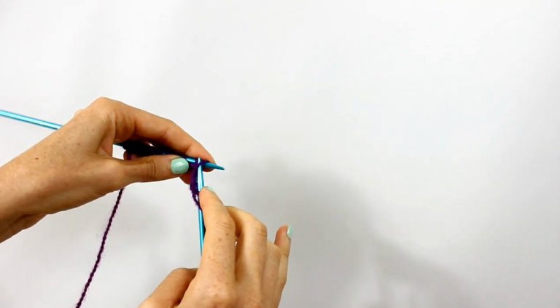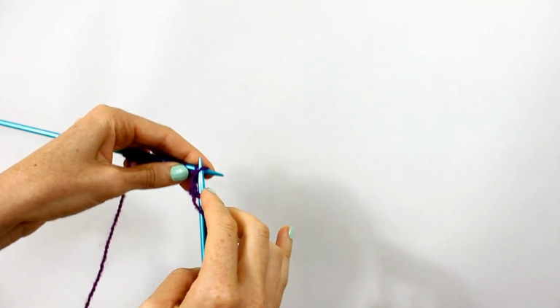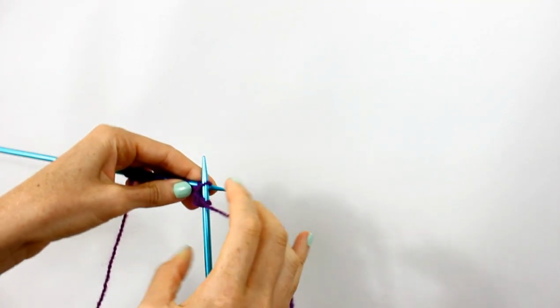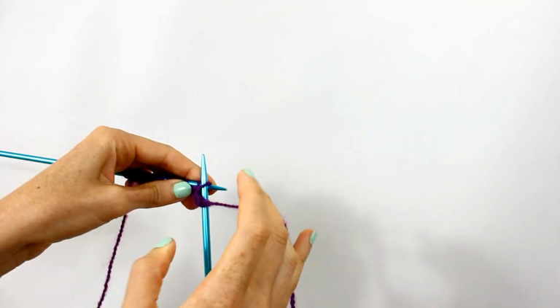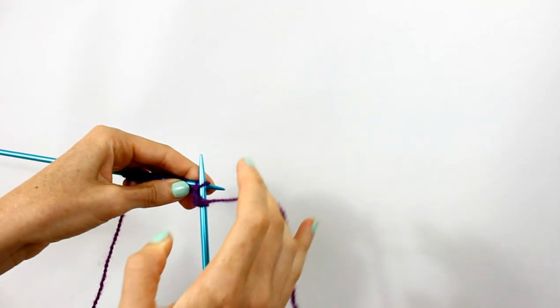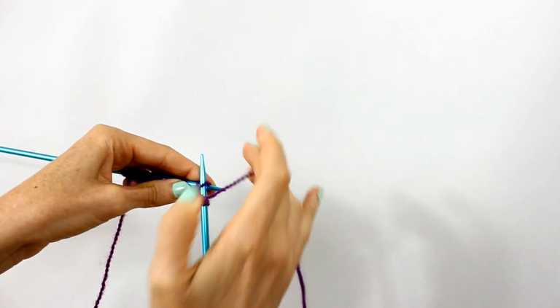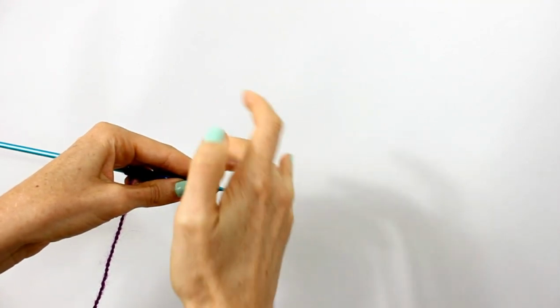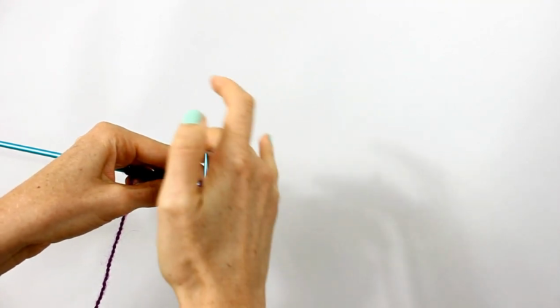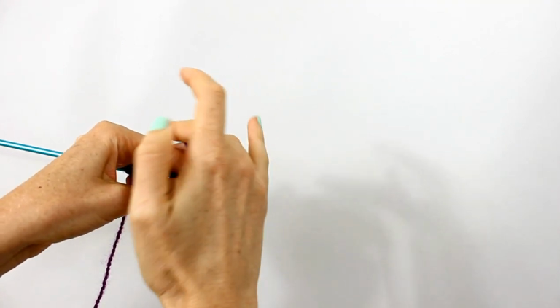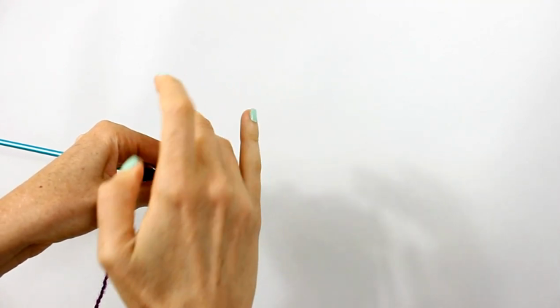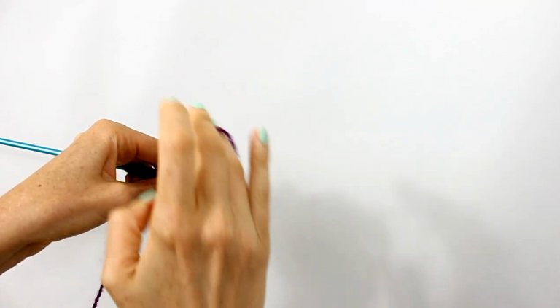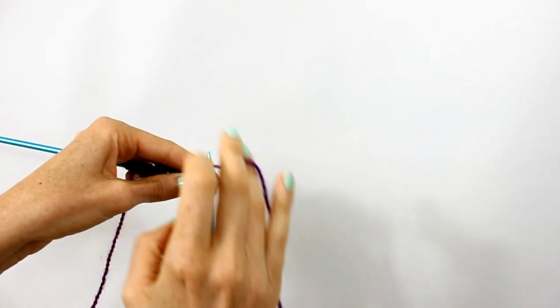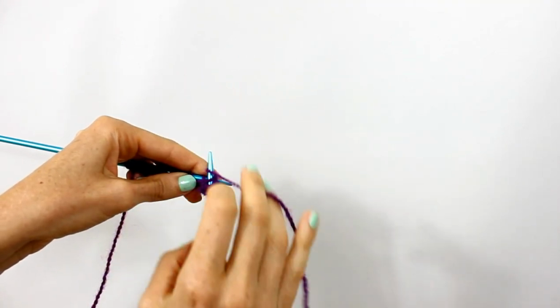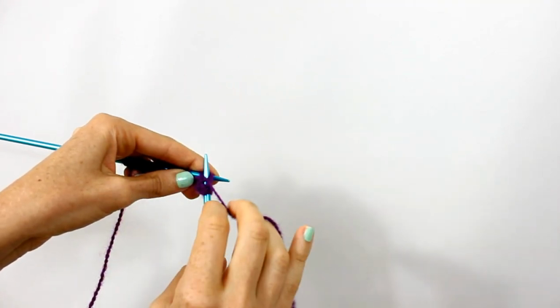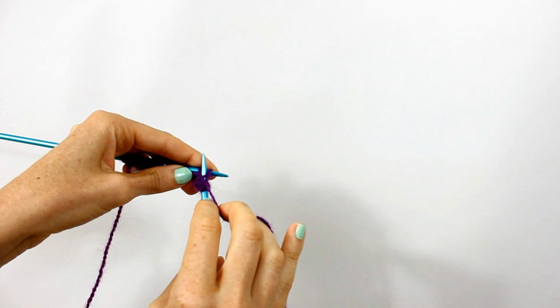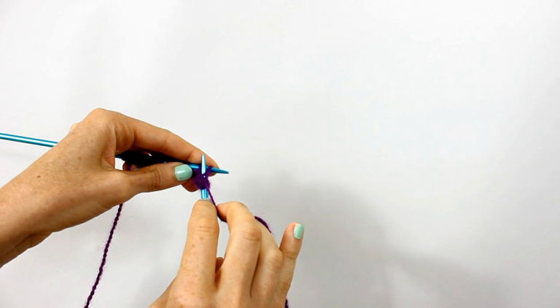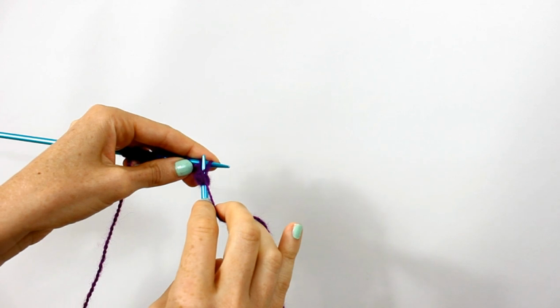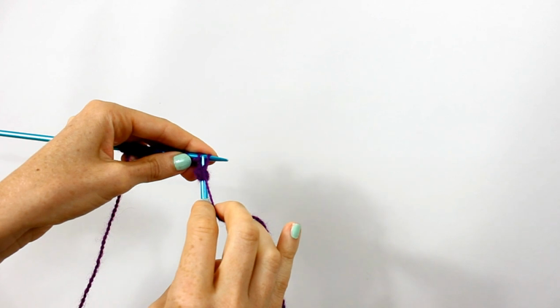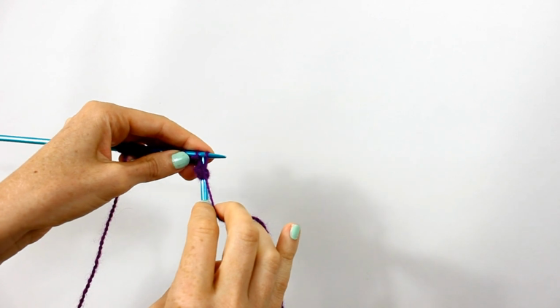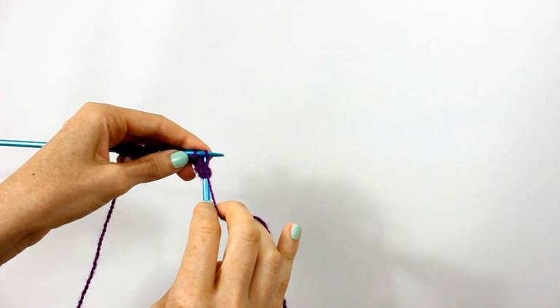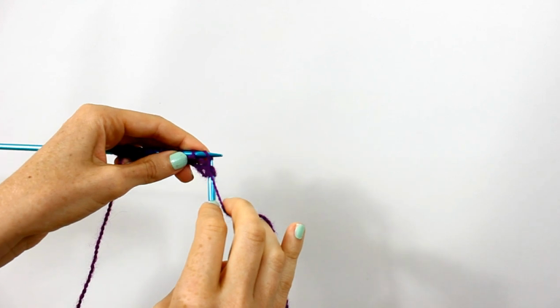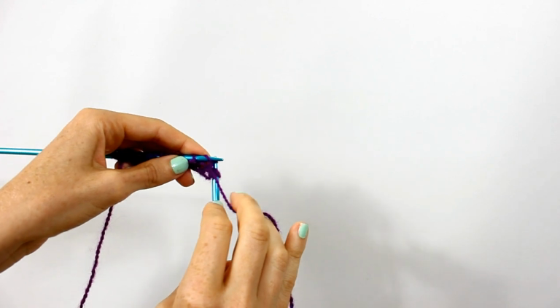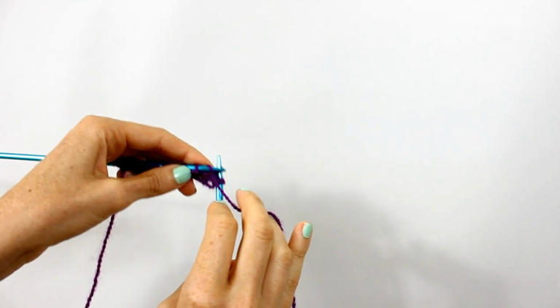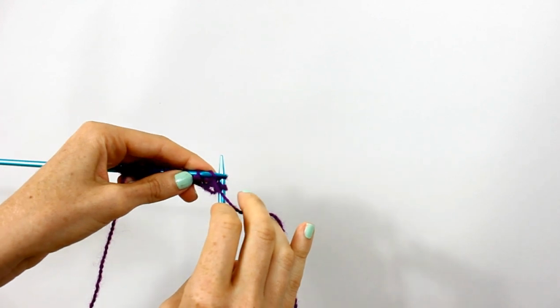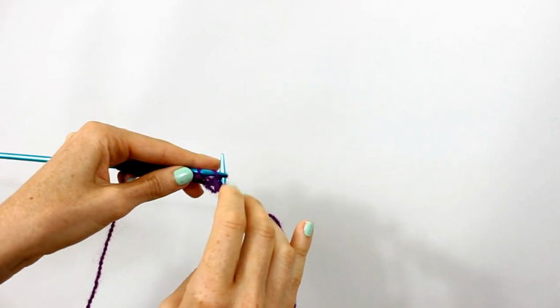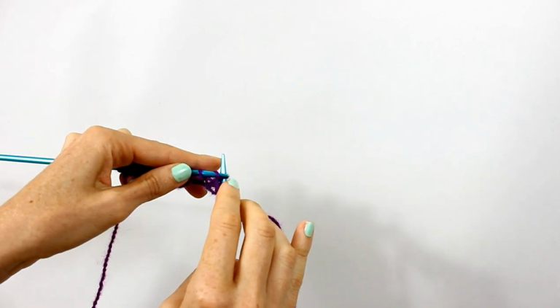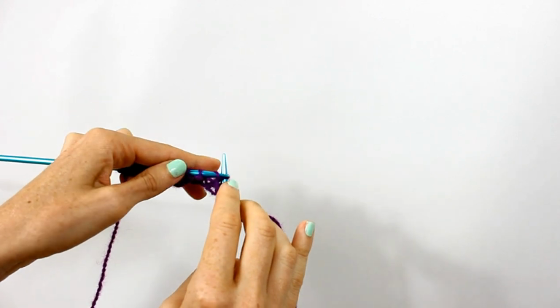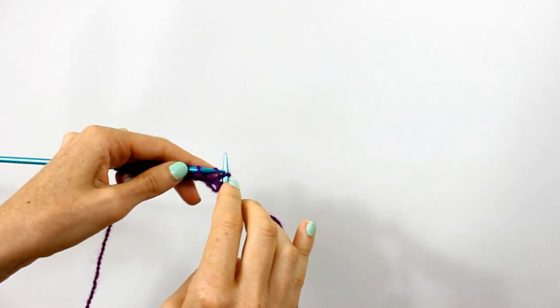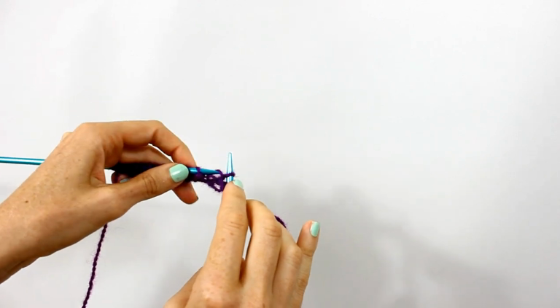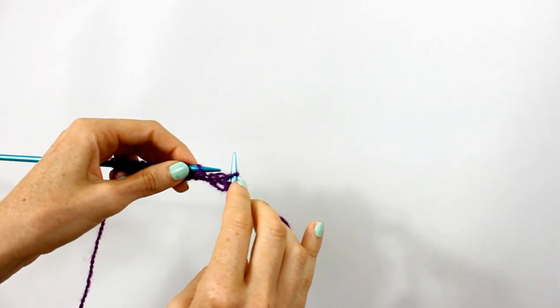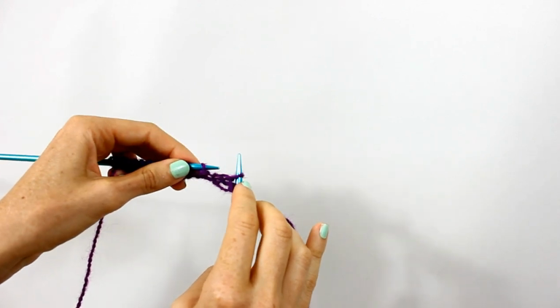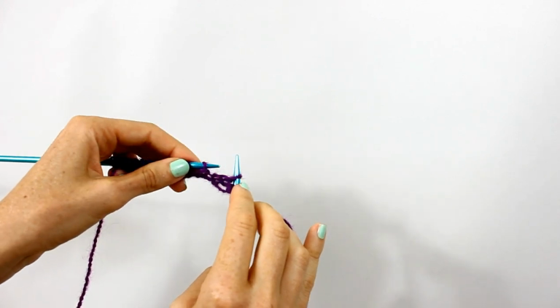Insert, yarn over, pull through, remove.